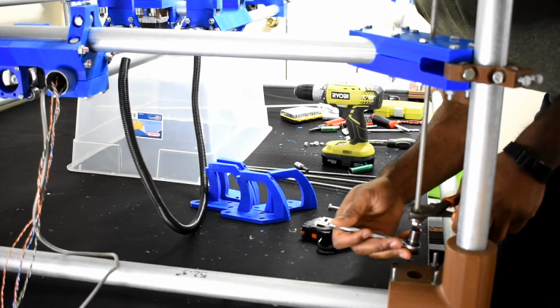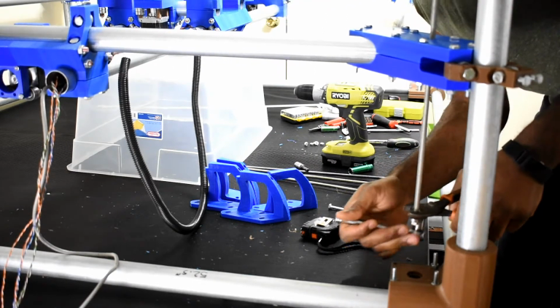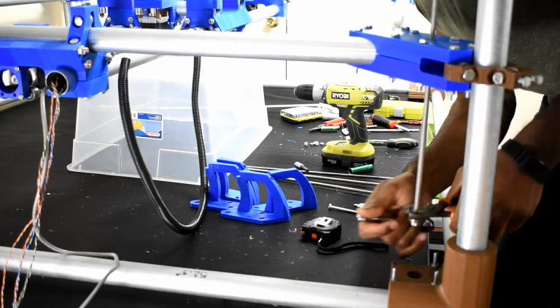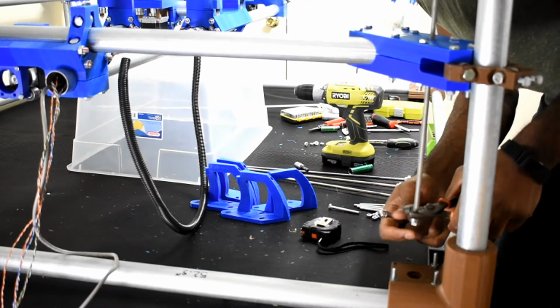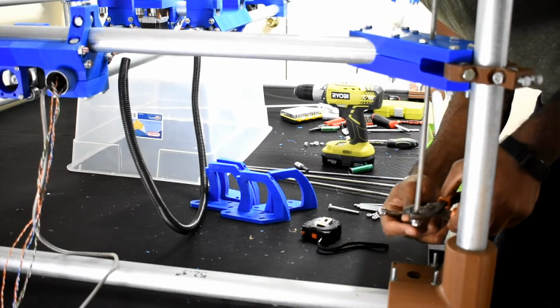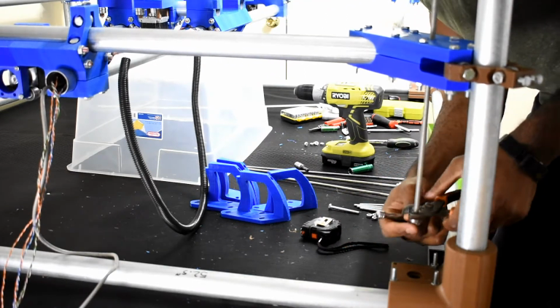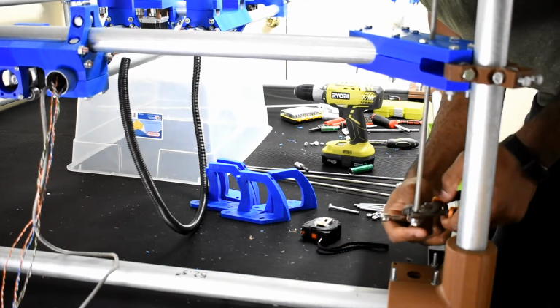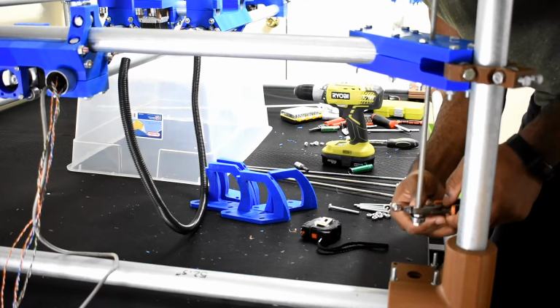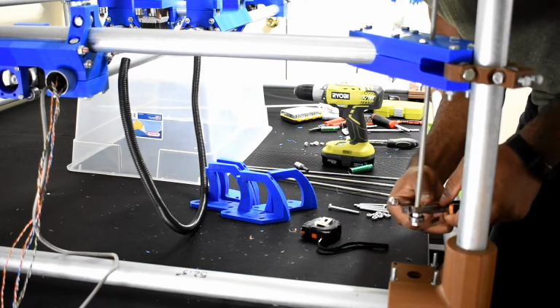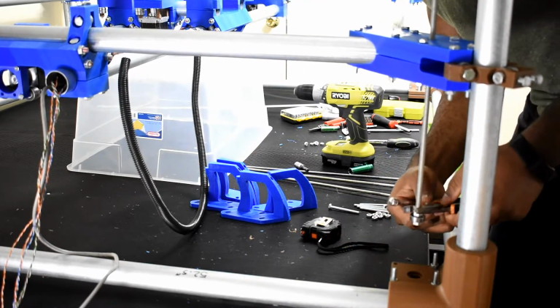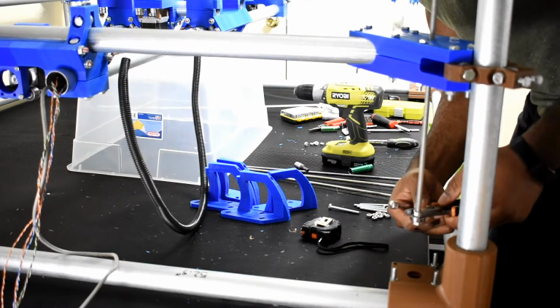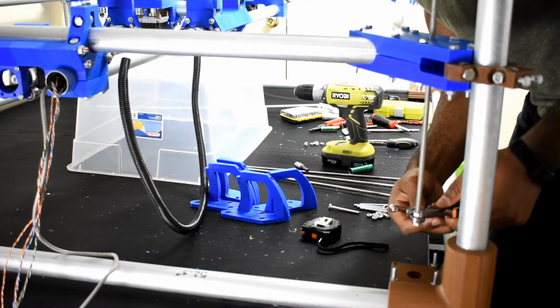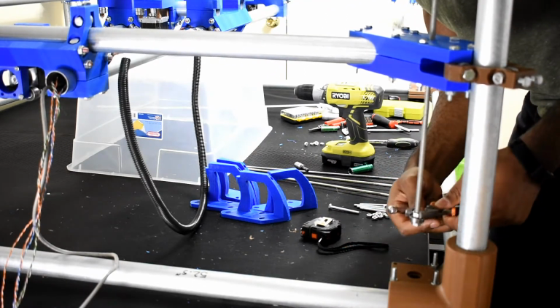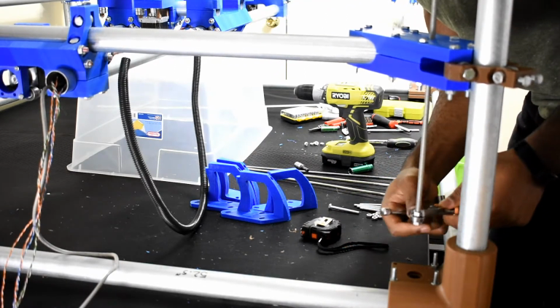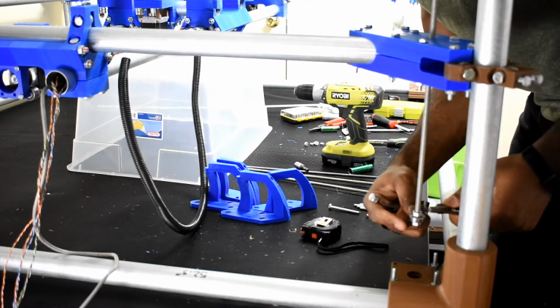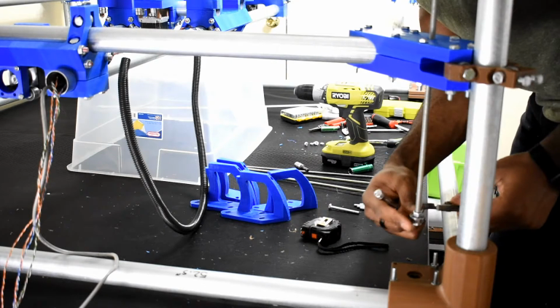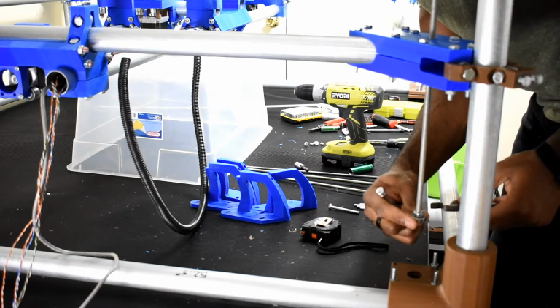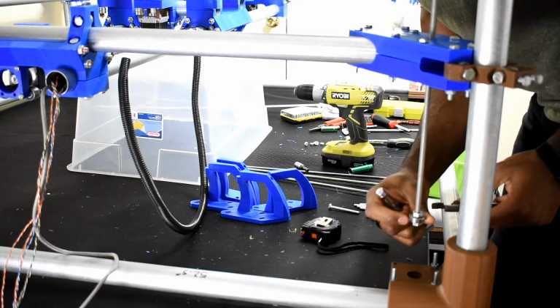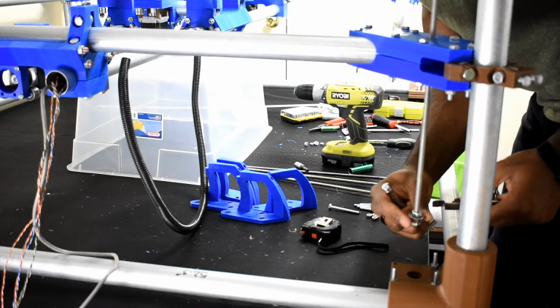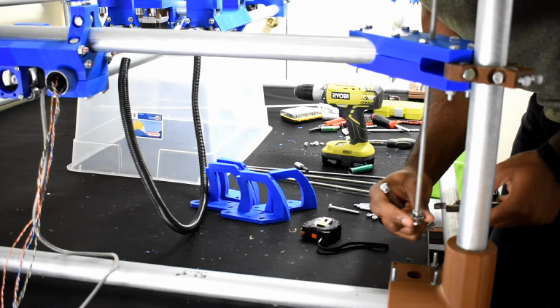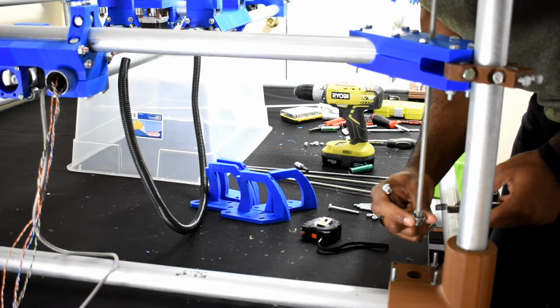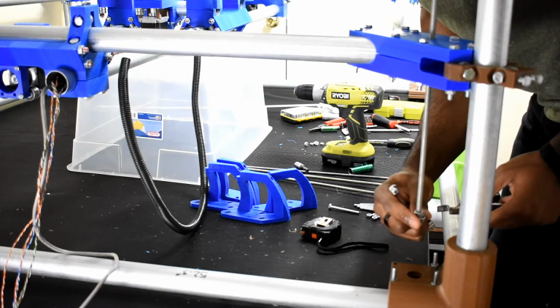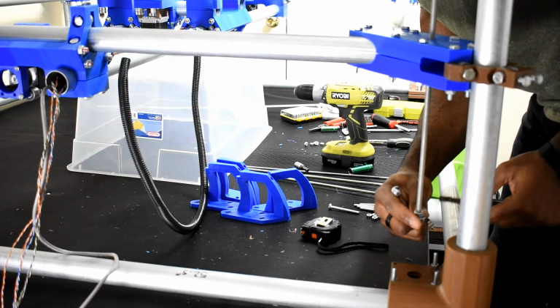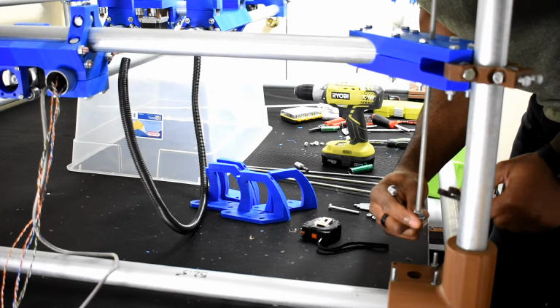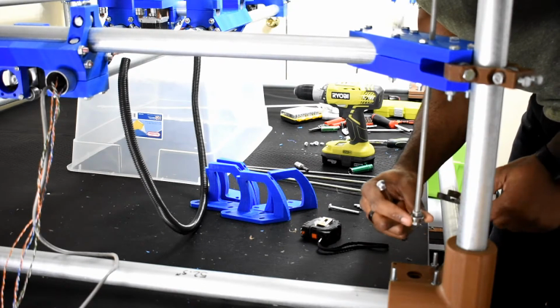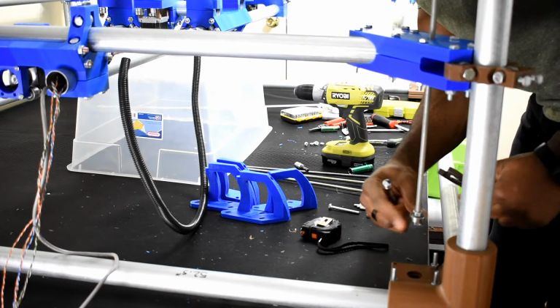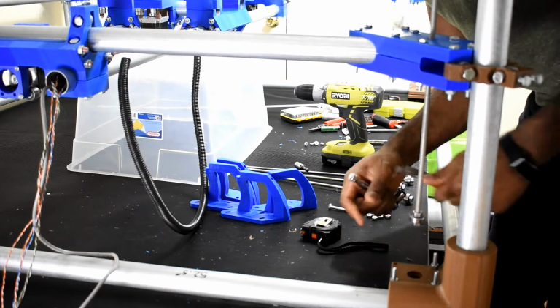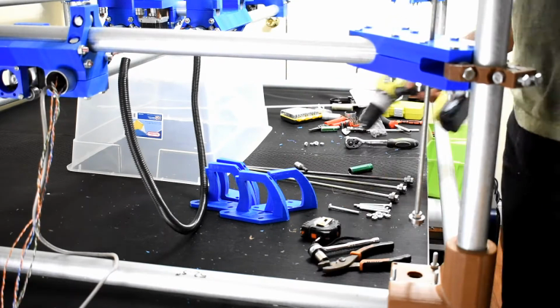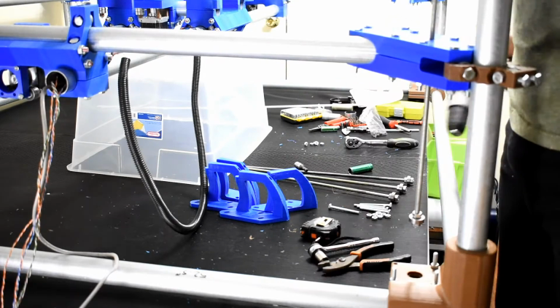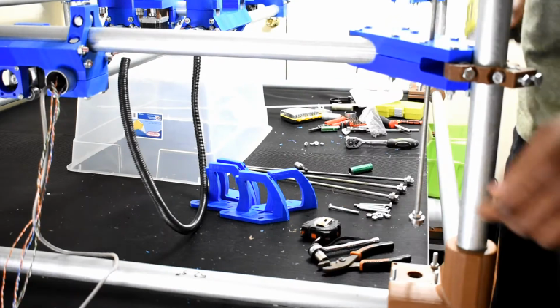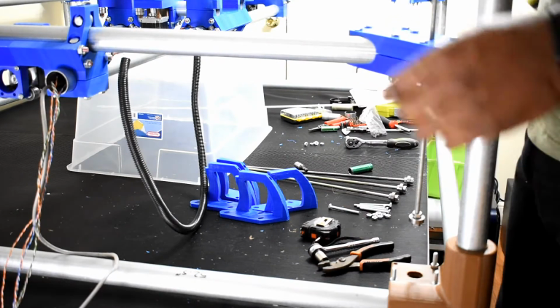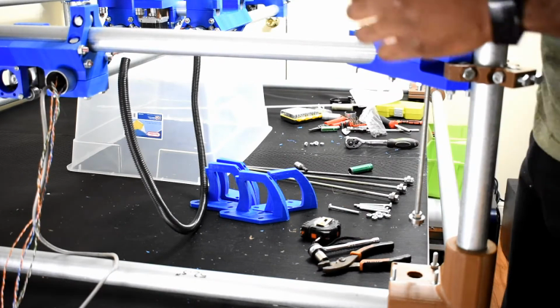Make sure you tighten them, but don't tighten so much that the wheel bearing gets destroyed.